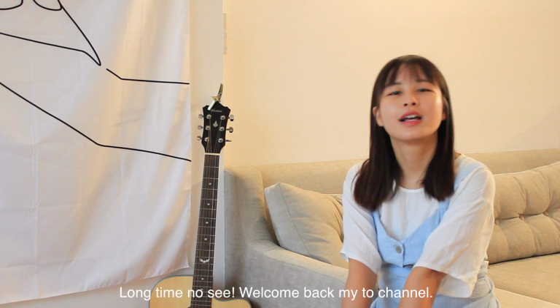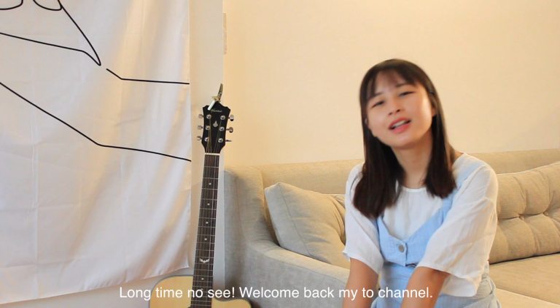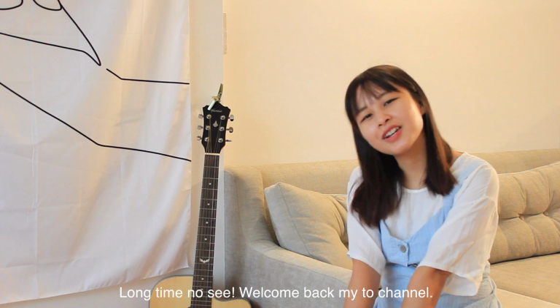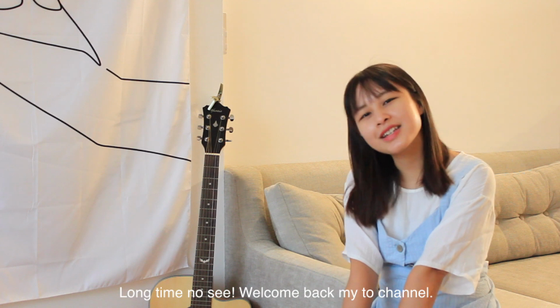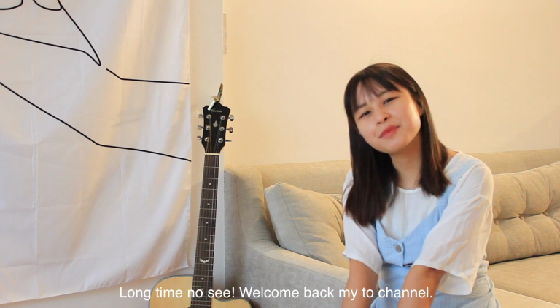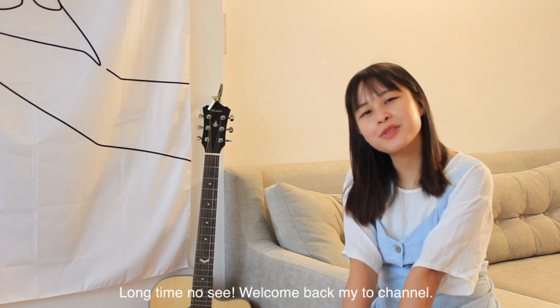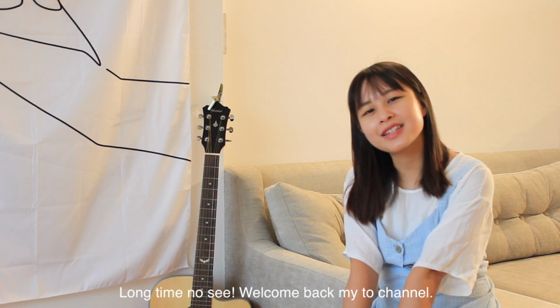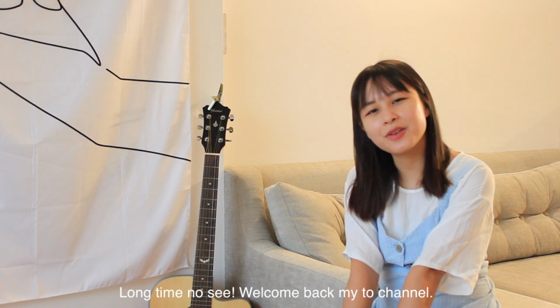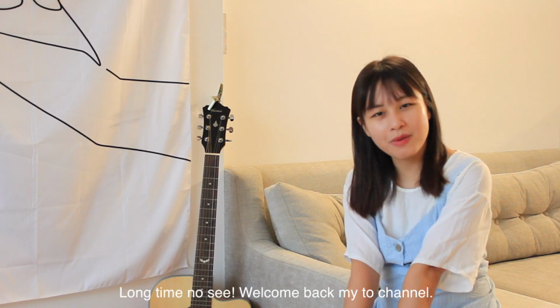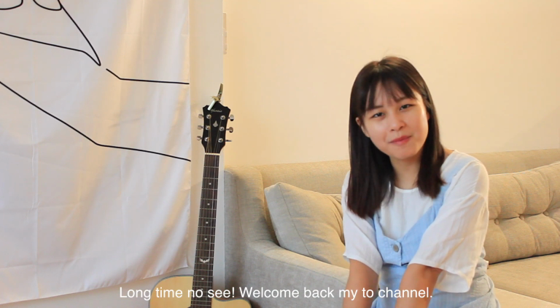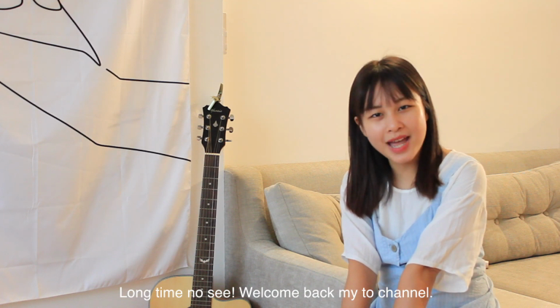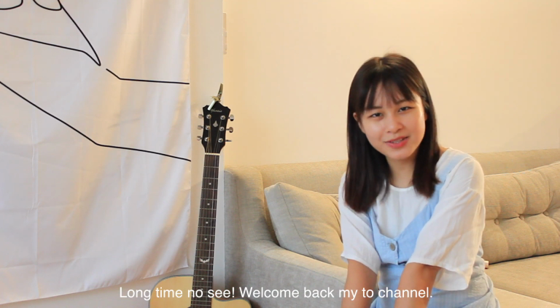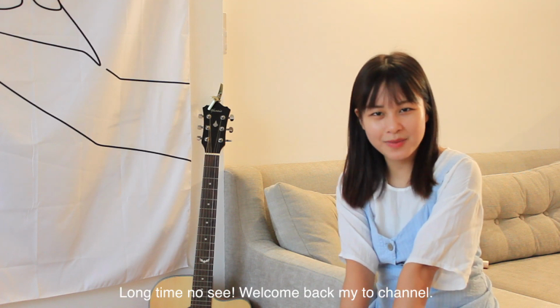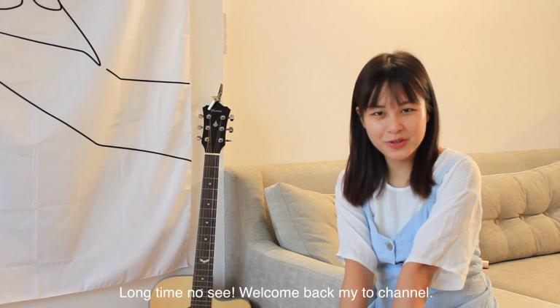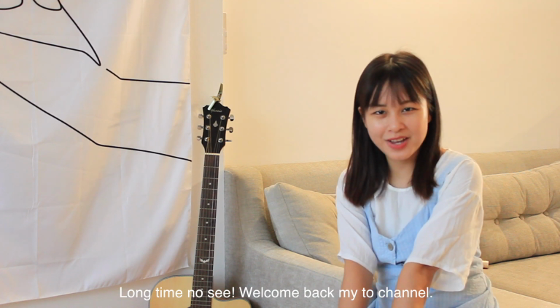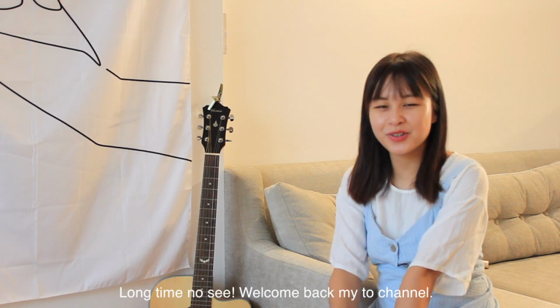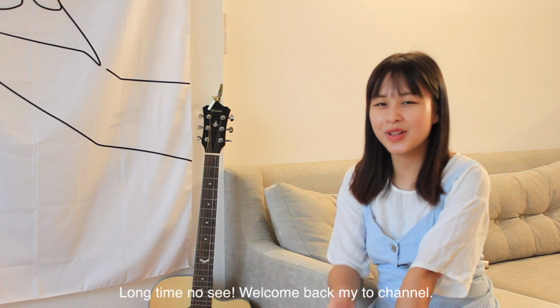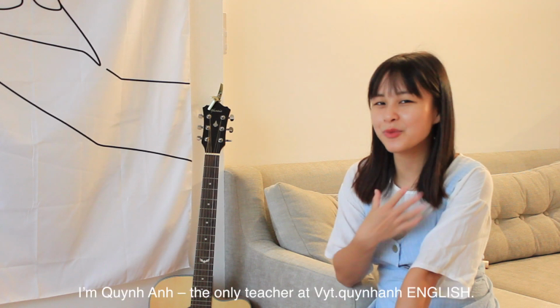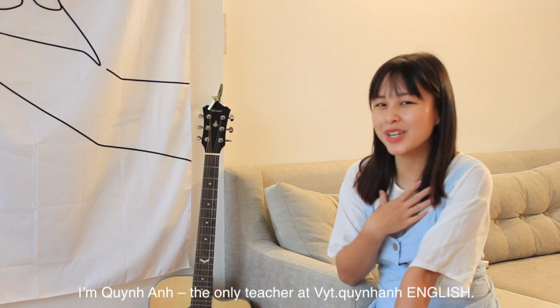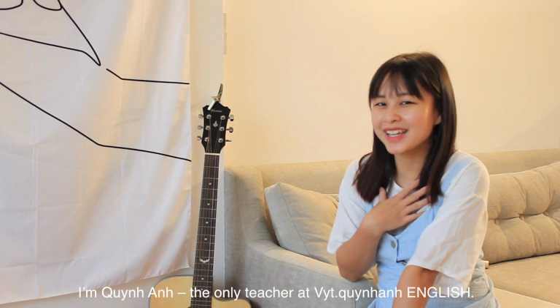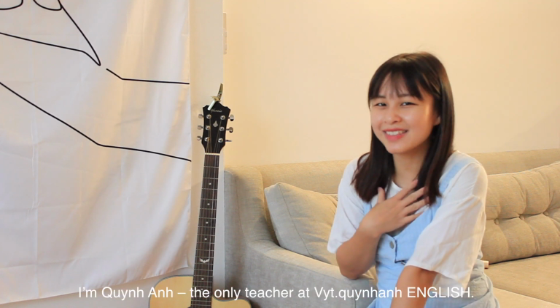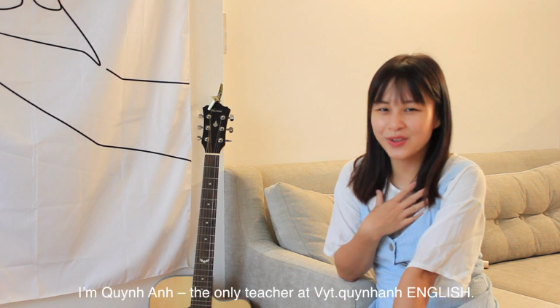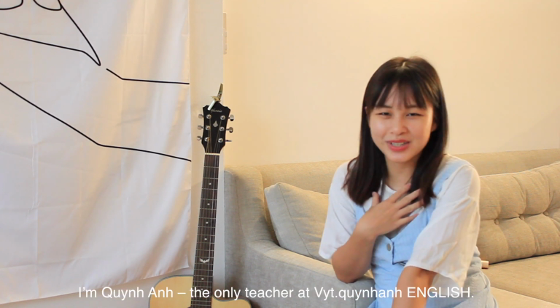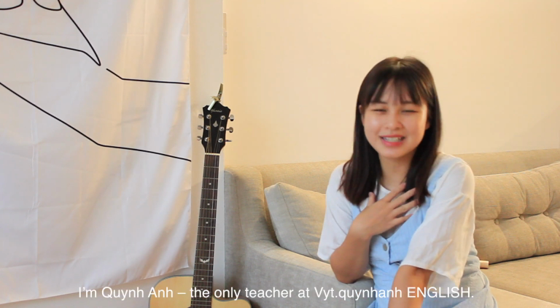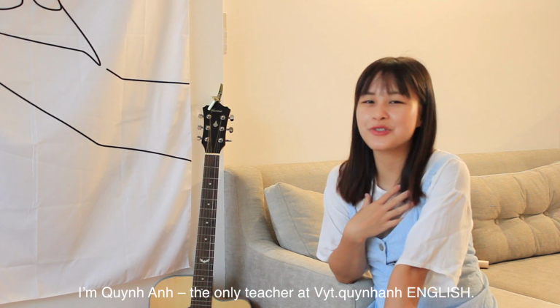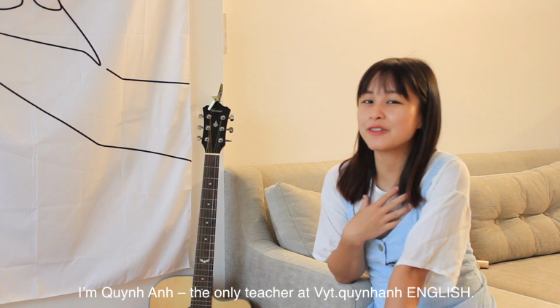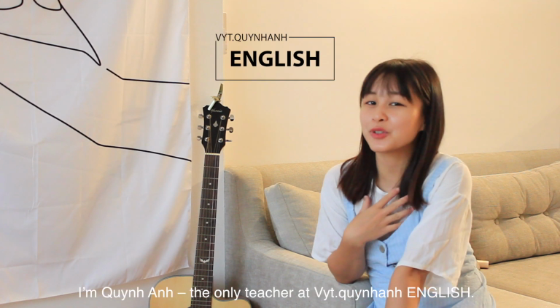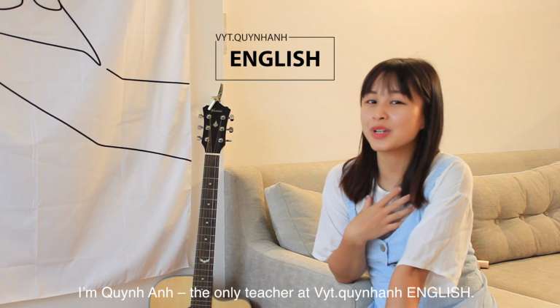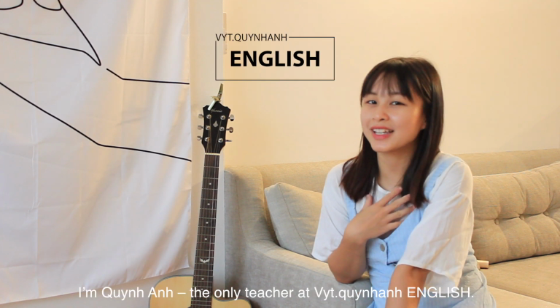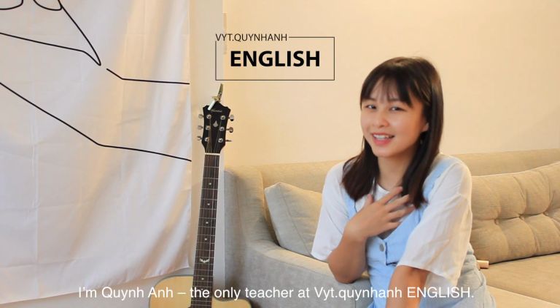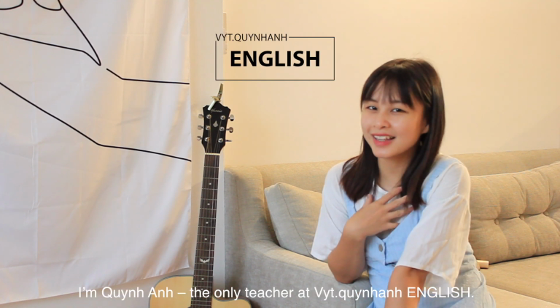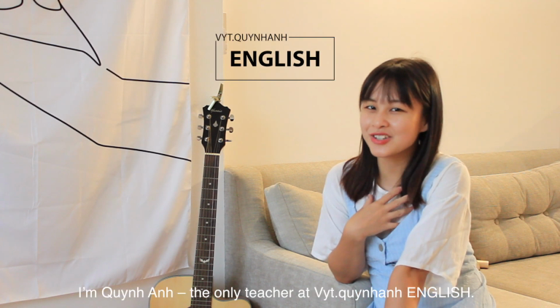Long time no see. Welcome back to my channel. I'm Quỳnh Anh, the only teacher at Viet Quỳnh Anh English.